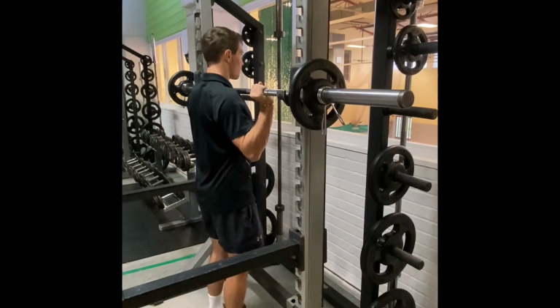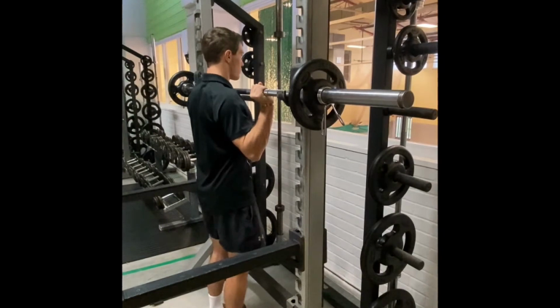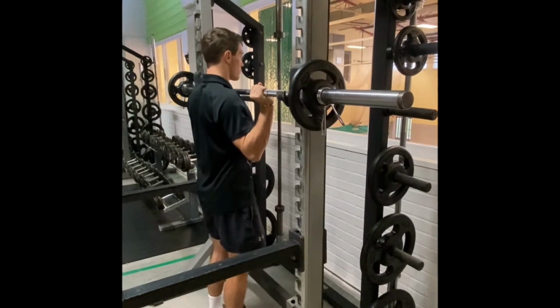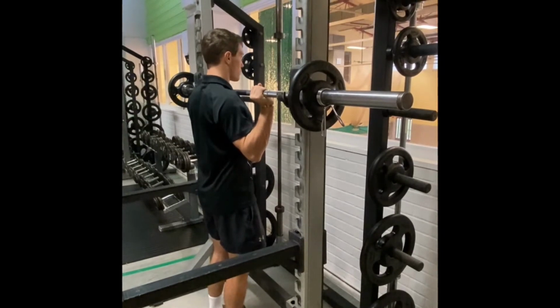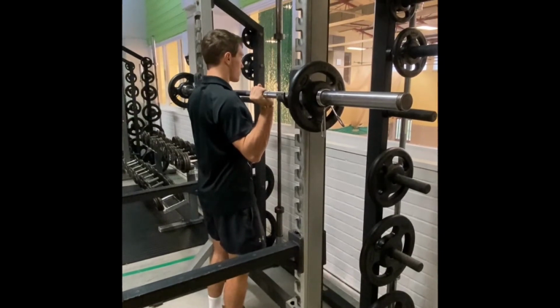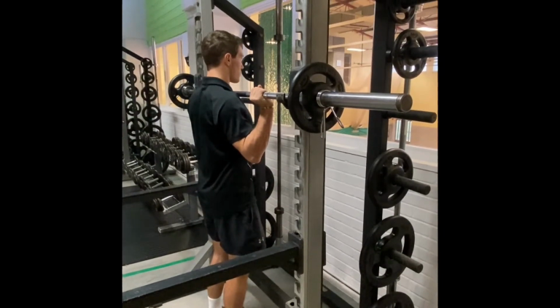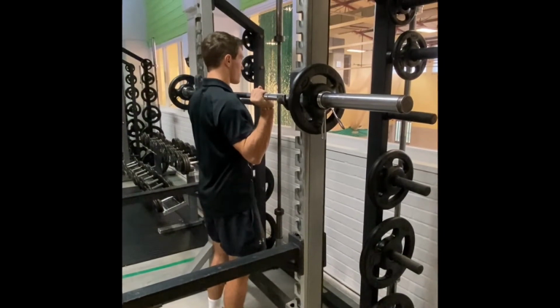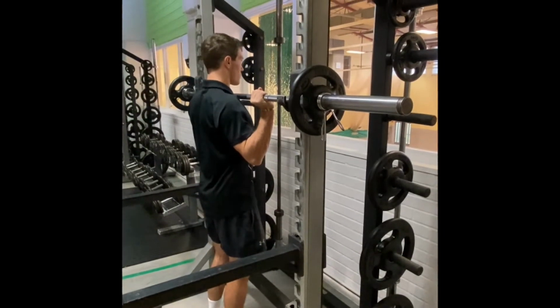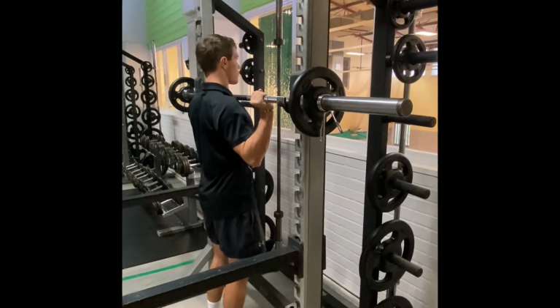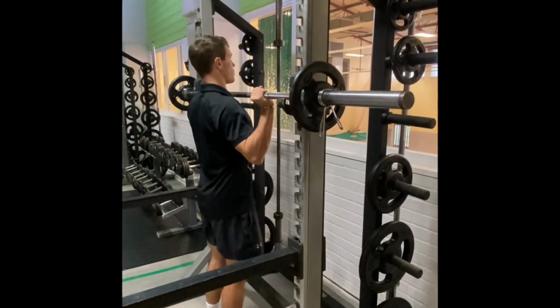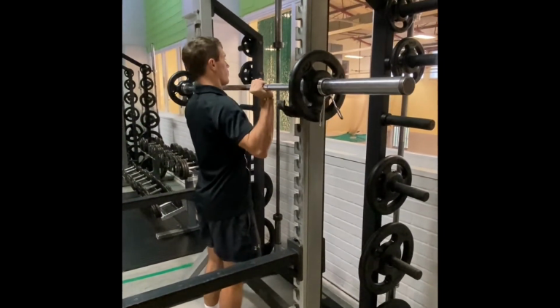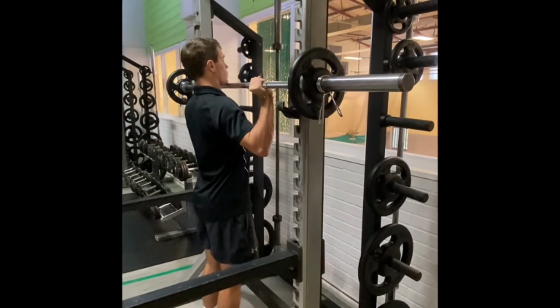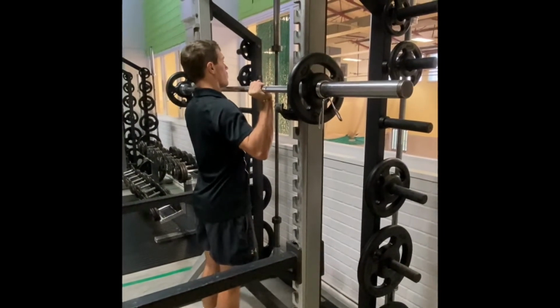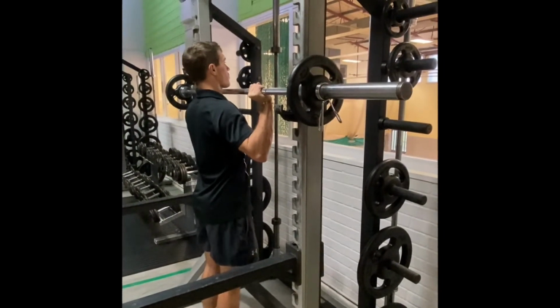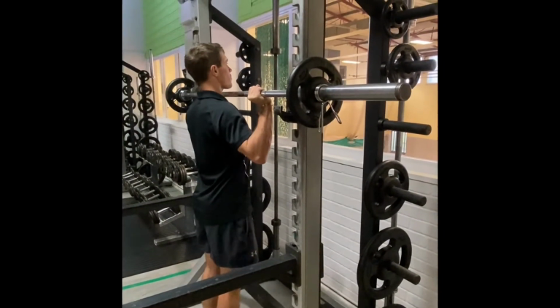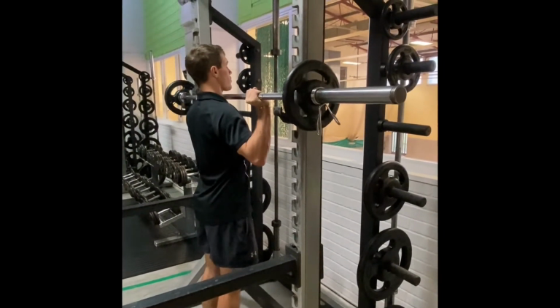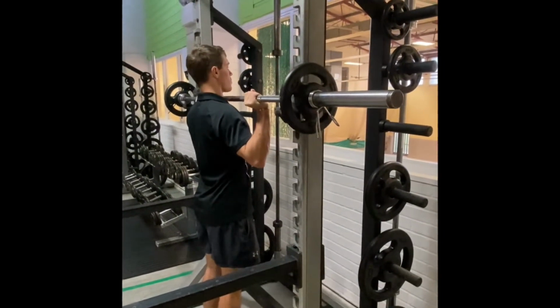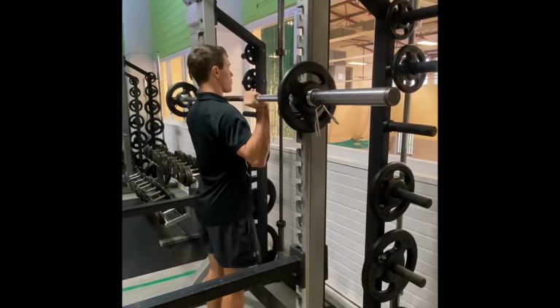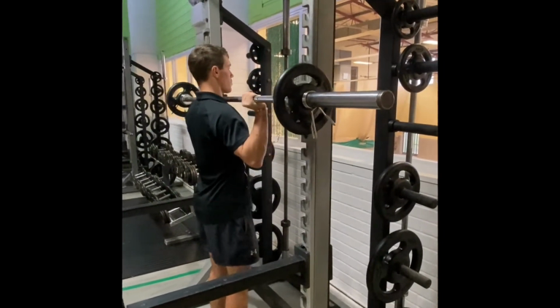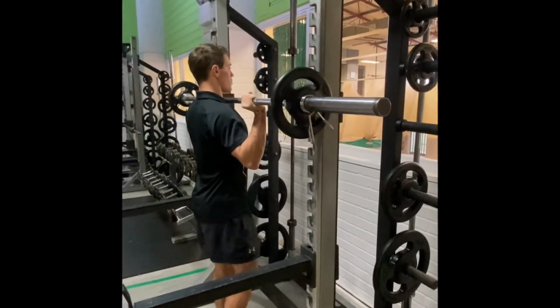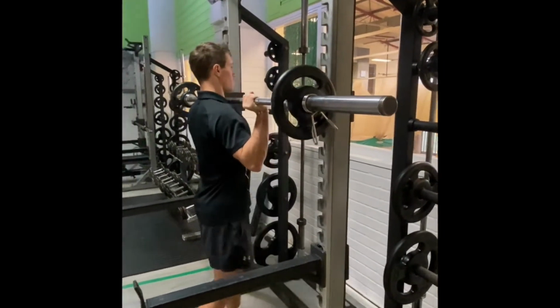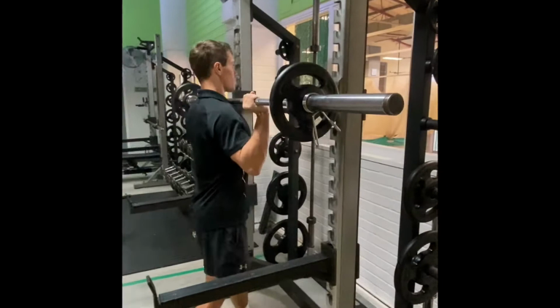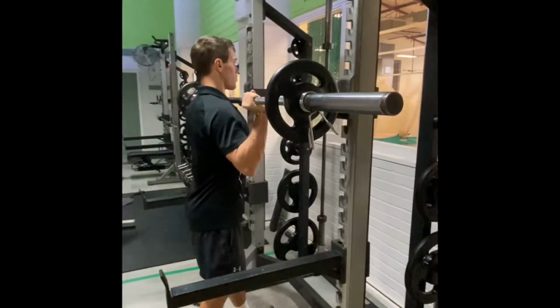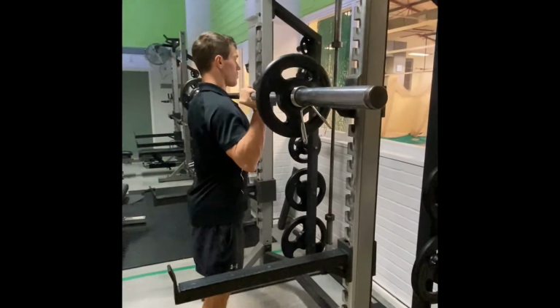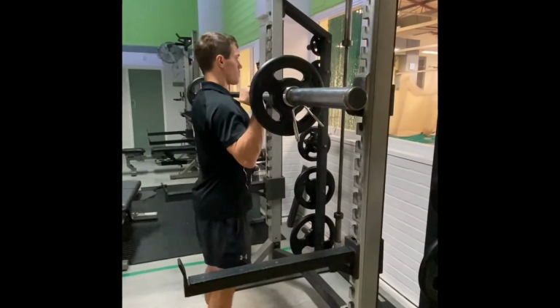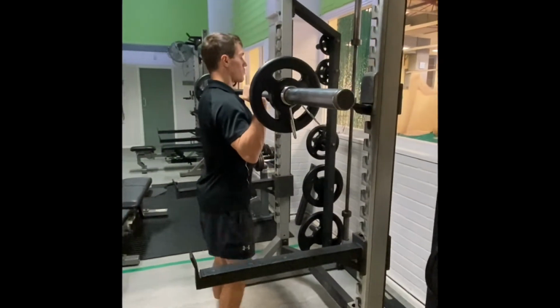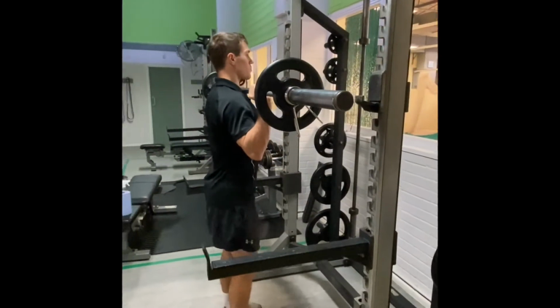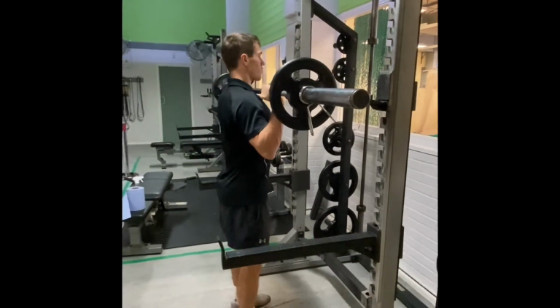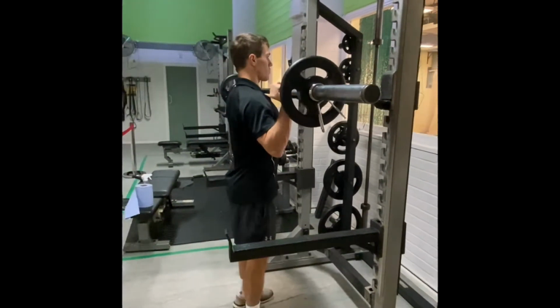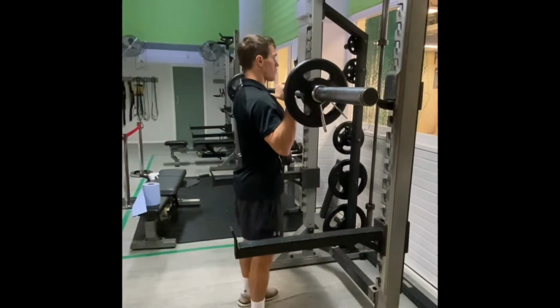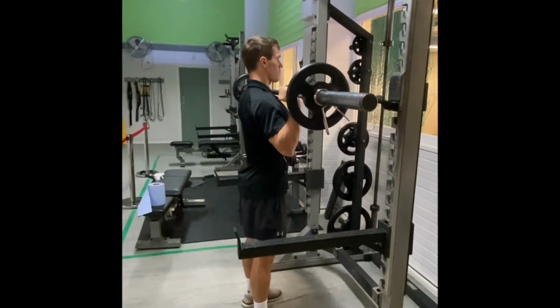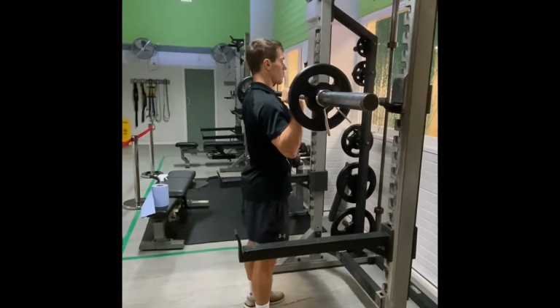Ensure hips and feet are directly under the bar, then push up so the bar is removed from the rack and take a step backwards.